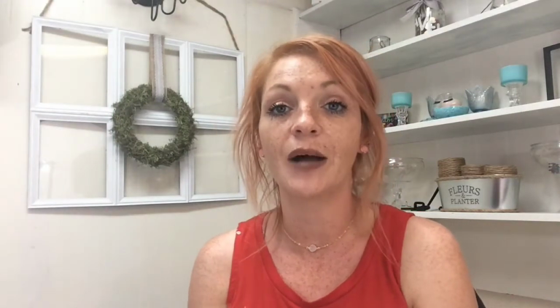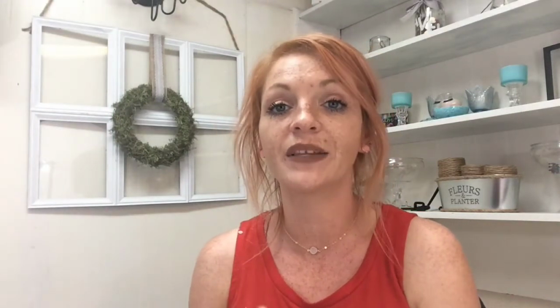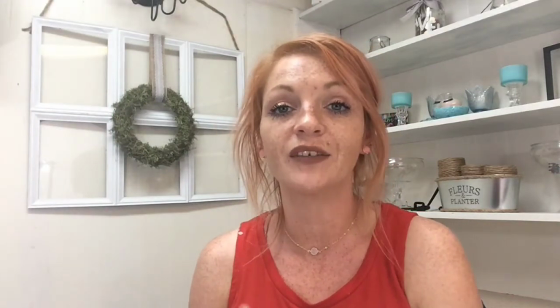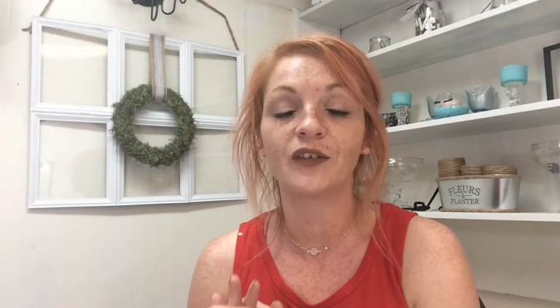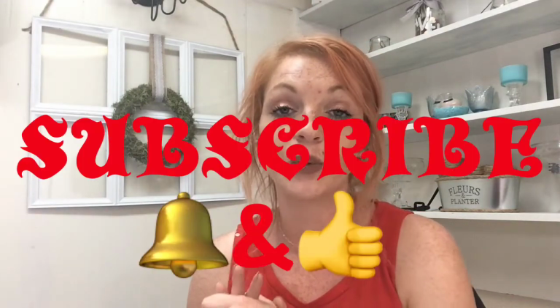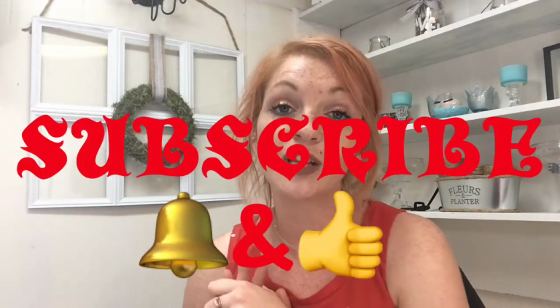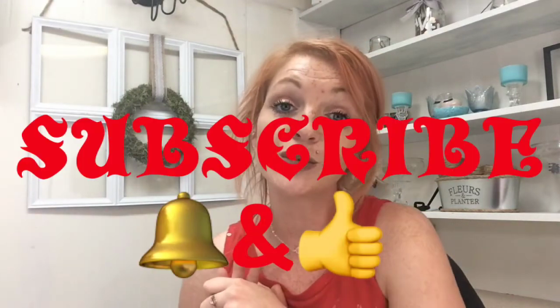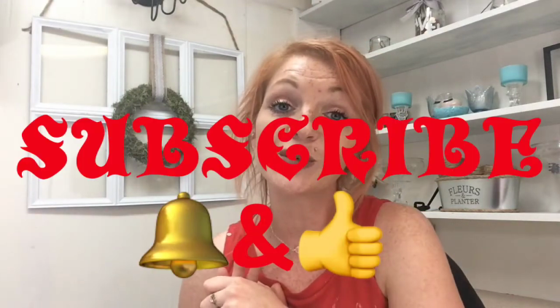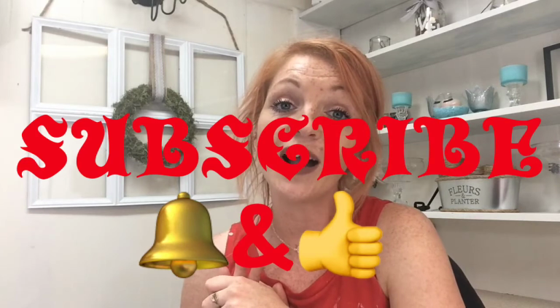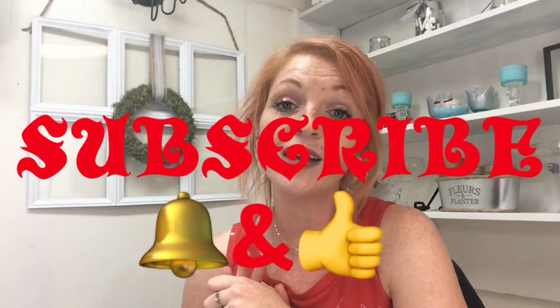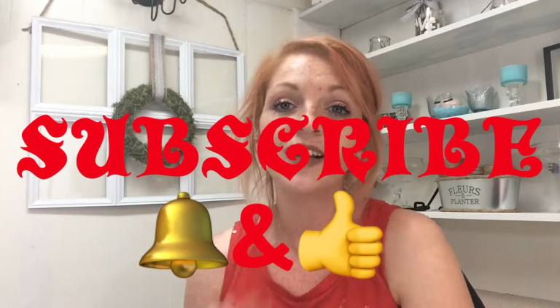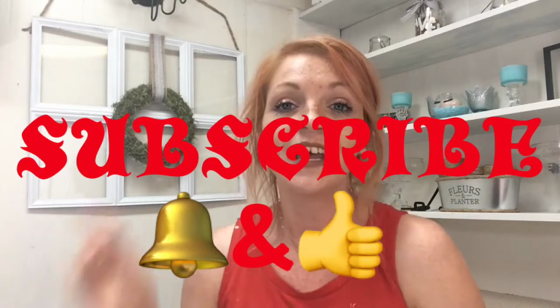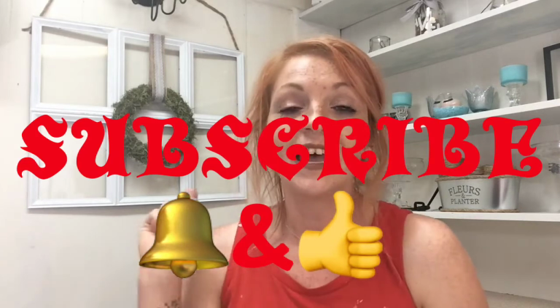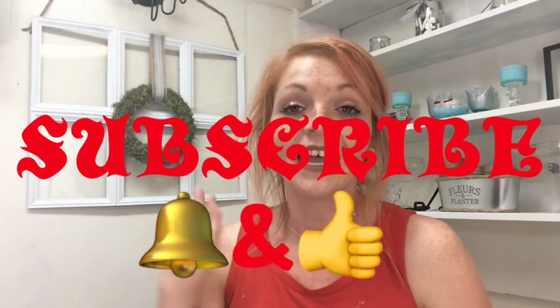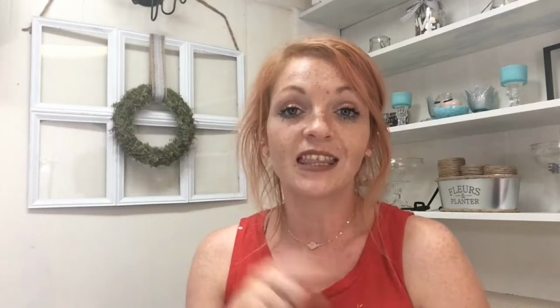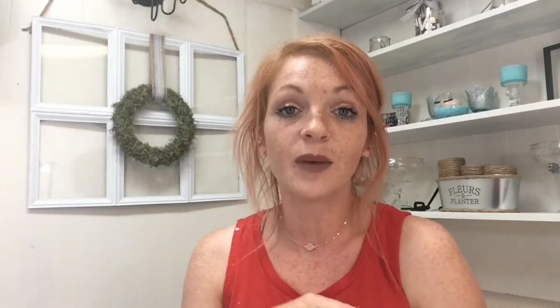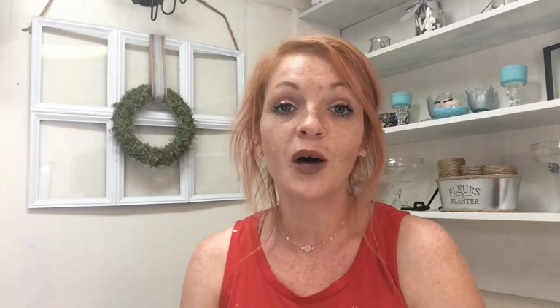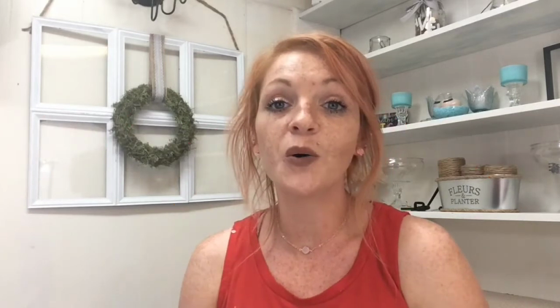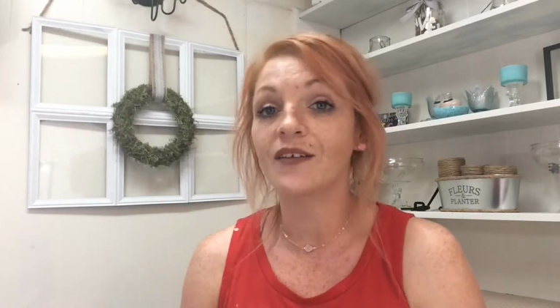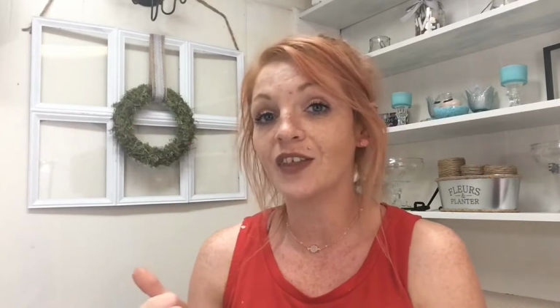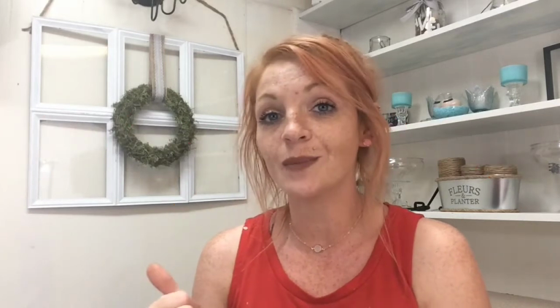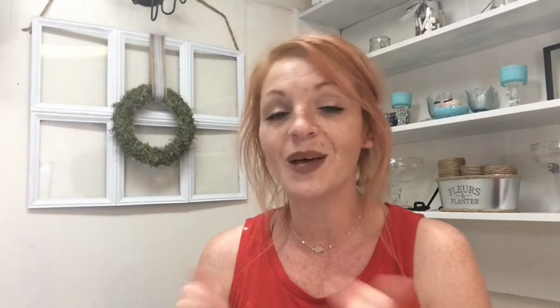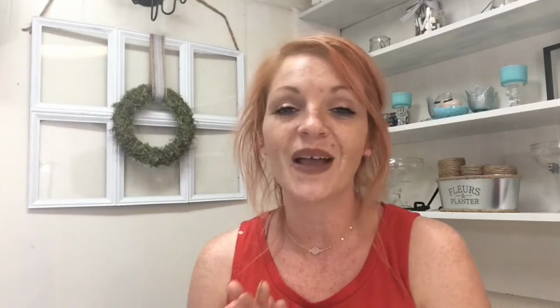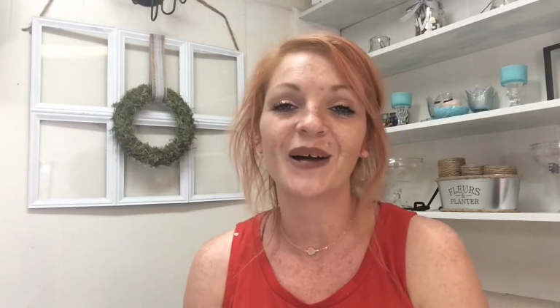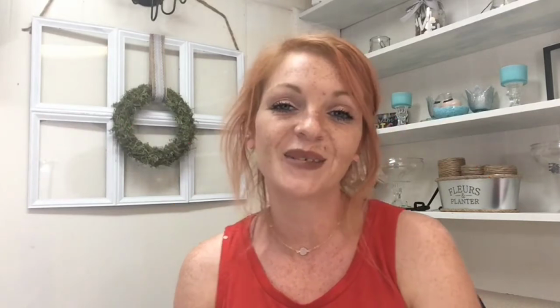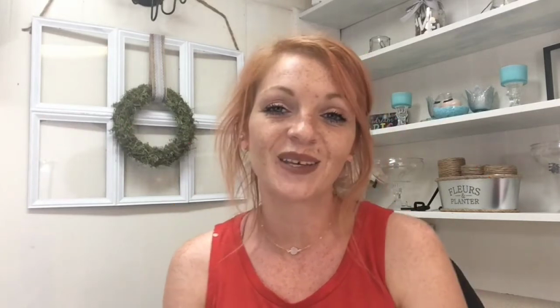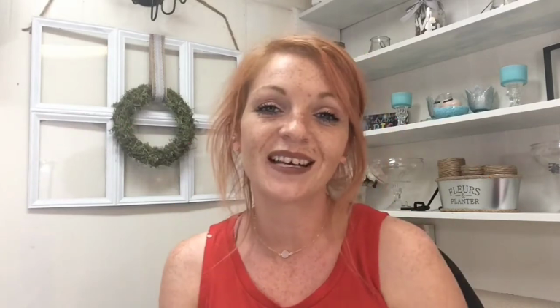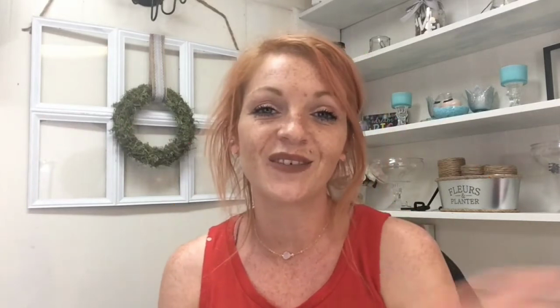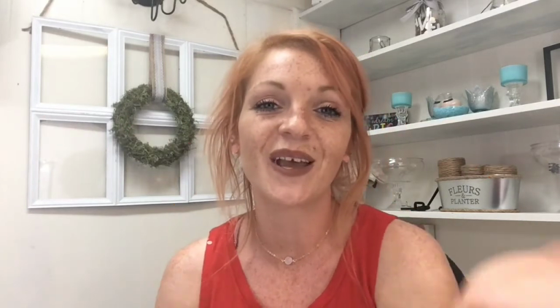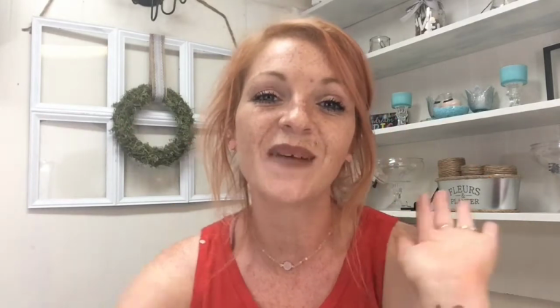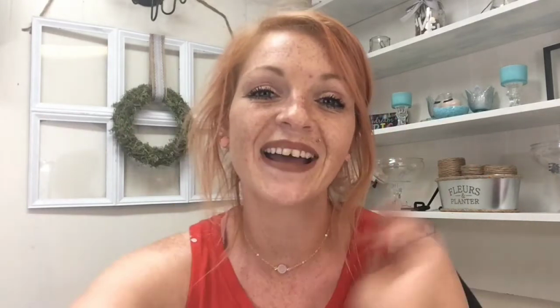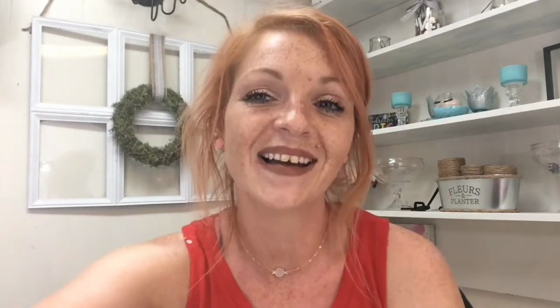You guys, that is everything for my Goodwill haul. Thank you for watching — I would love it if you would subscribe, hit the bell, give it a thumbs up, and I will see you in the next video. Bye guys!